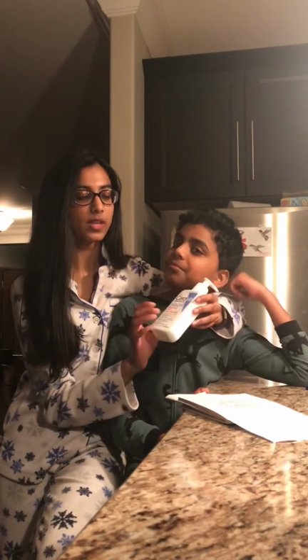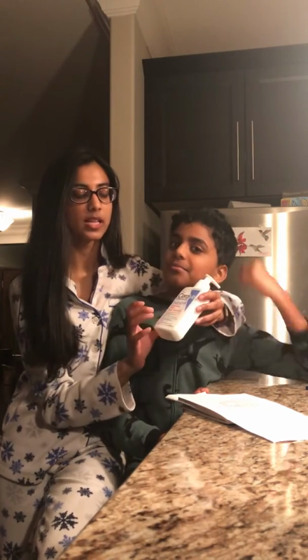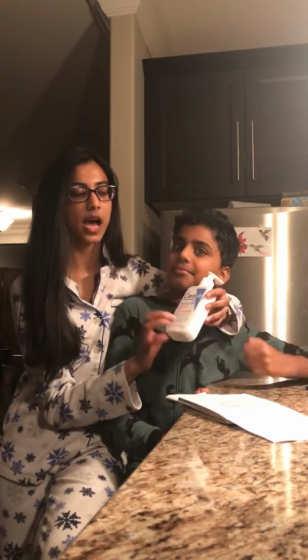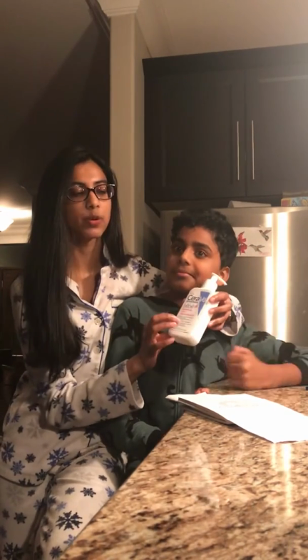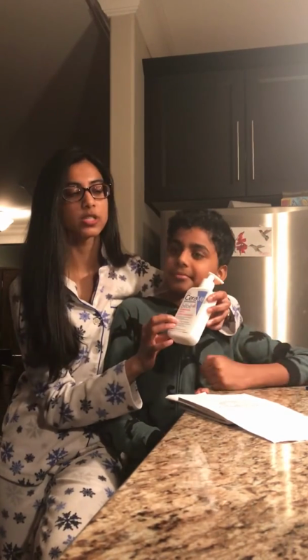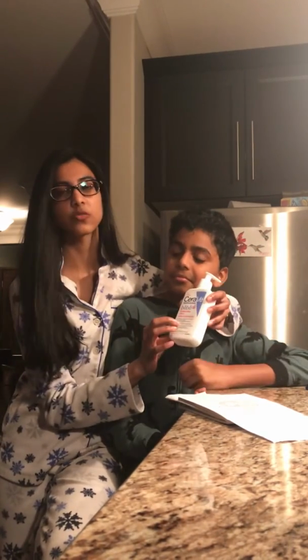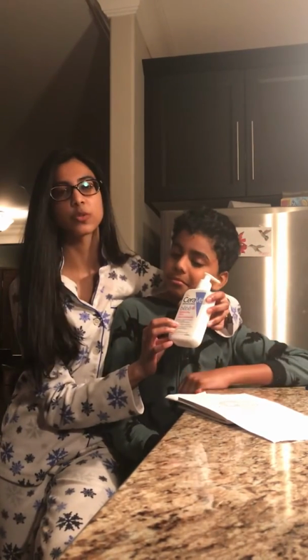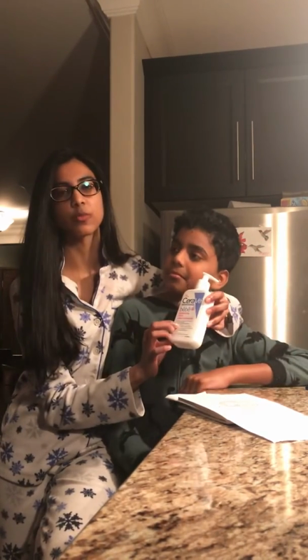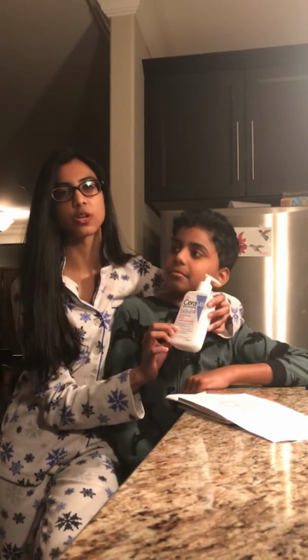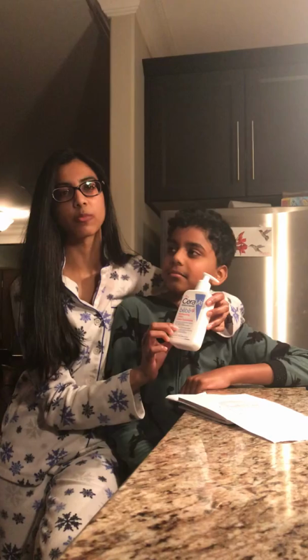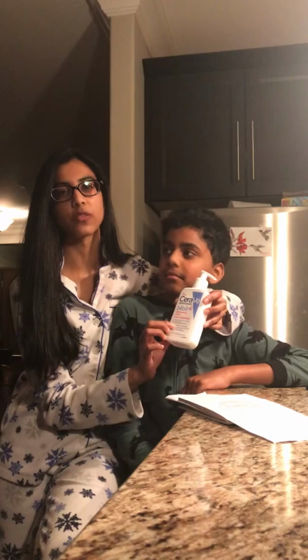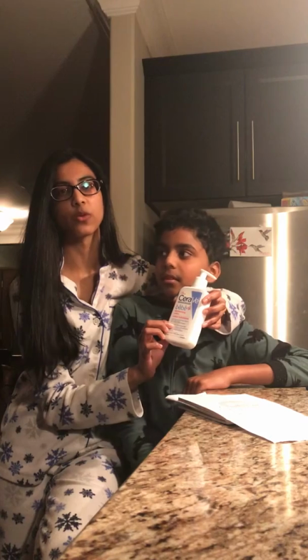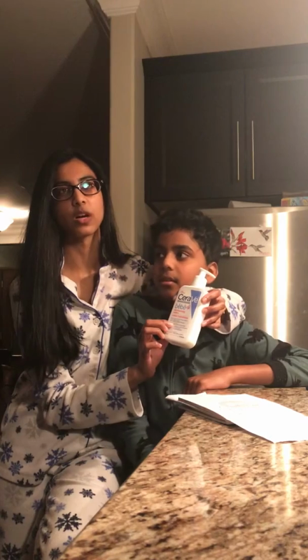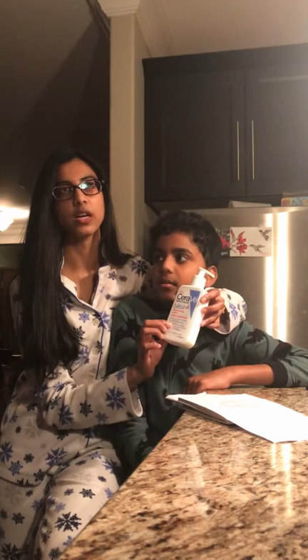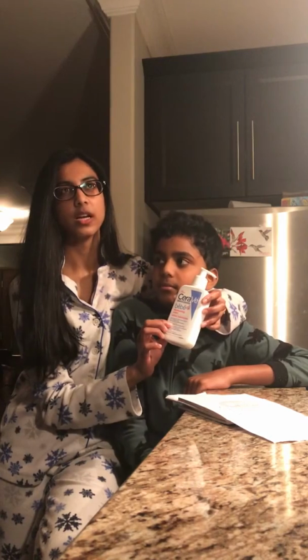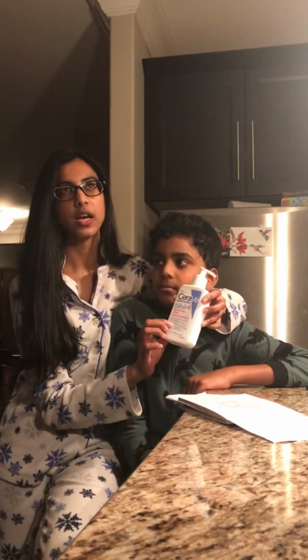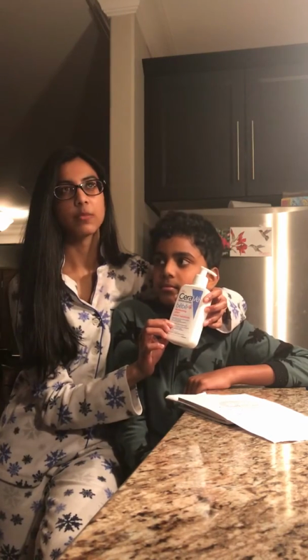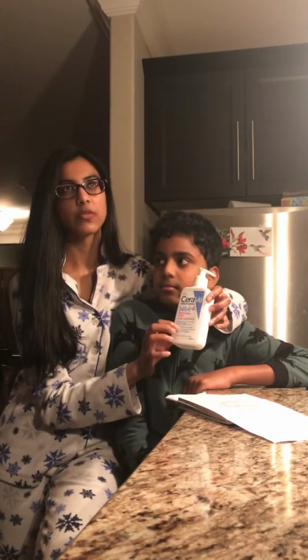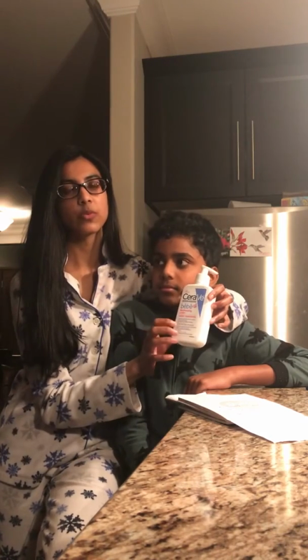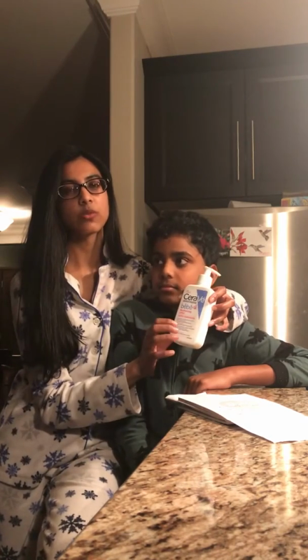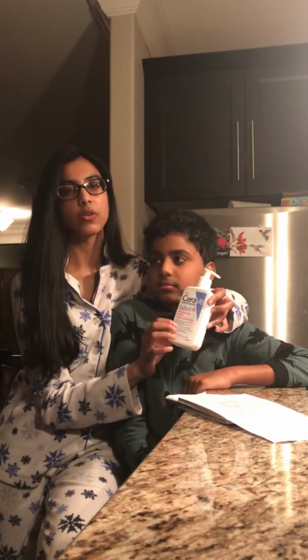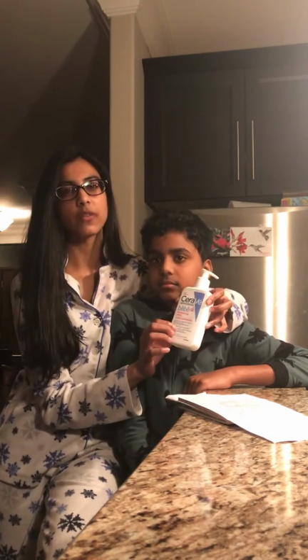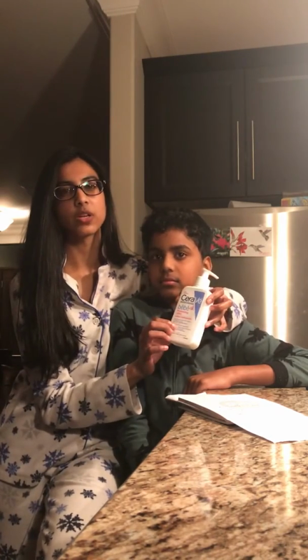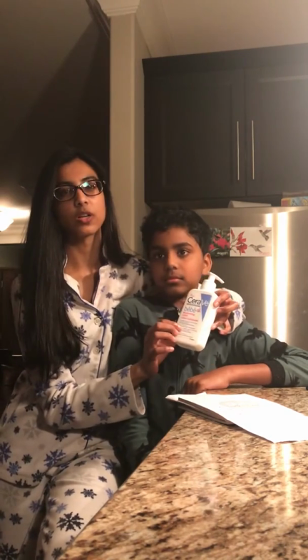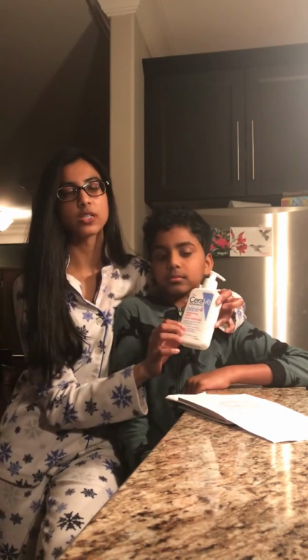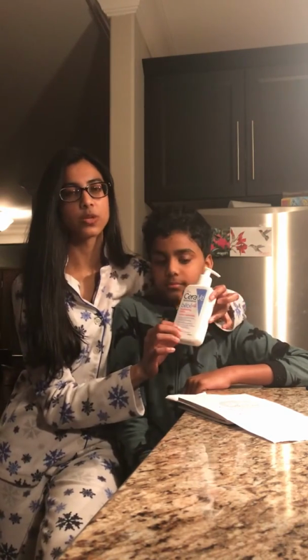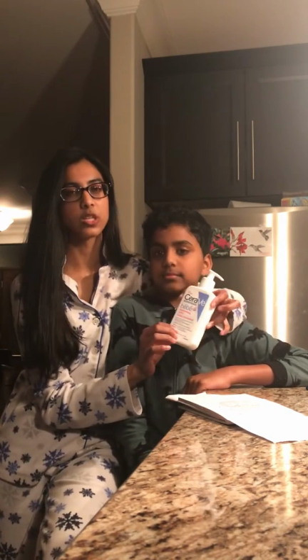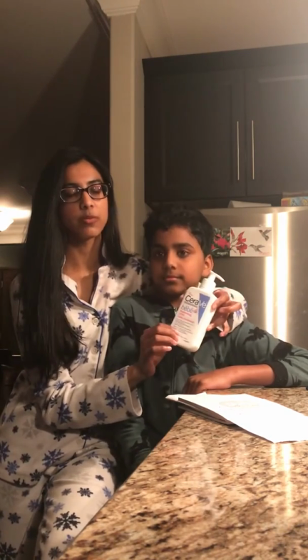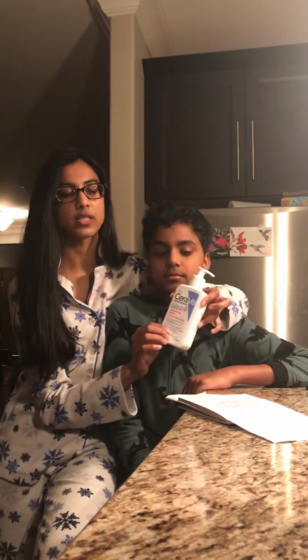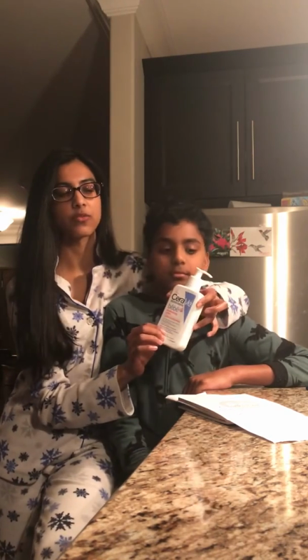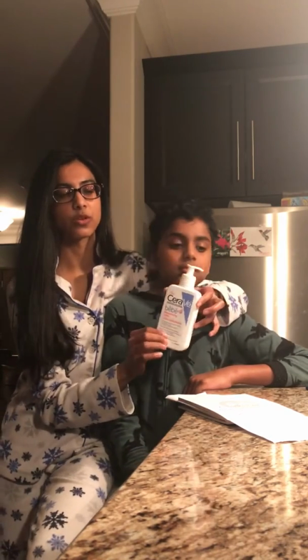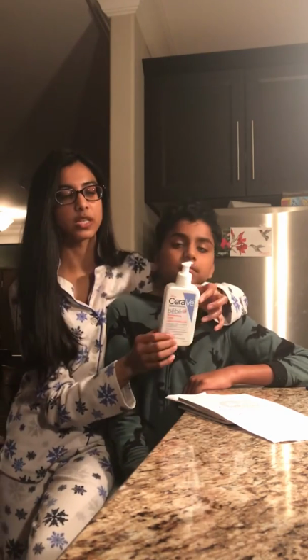I purchased this from Shoppers Drug Mart for, I believe it was around $11, originally priced at $14.